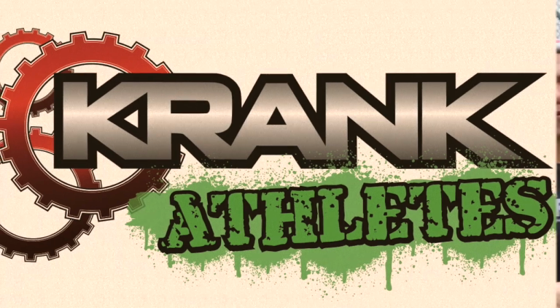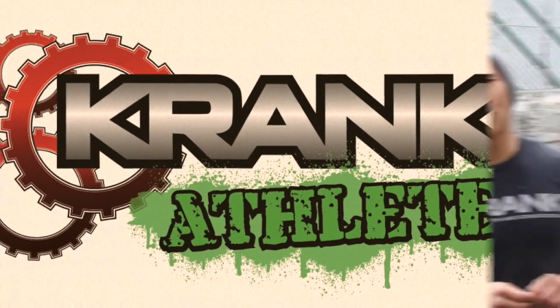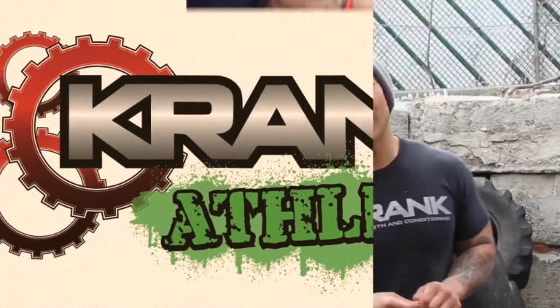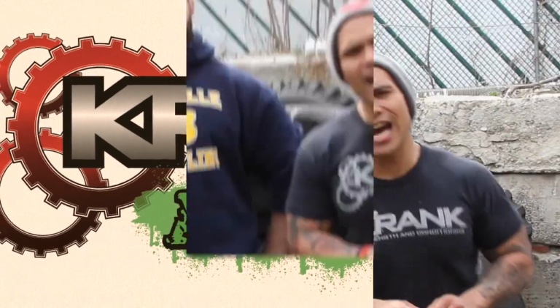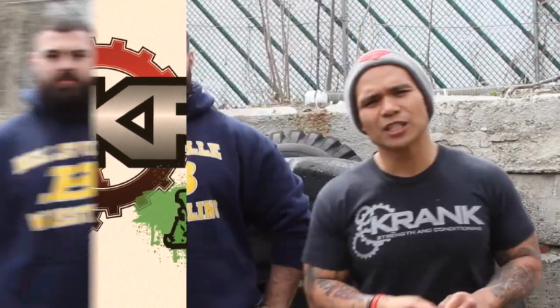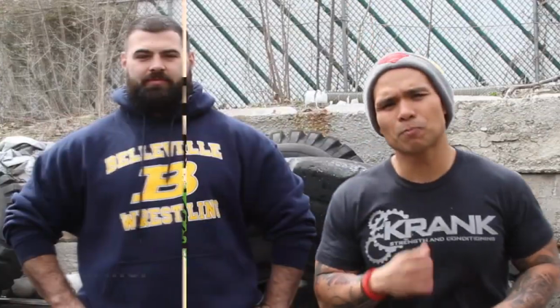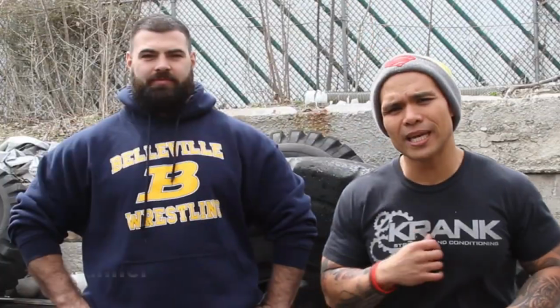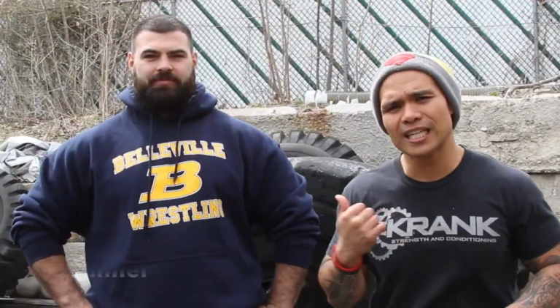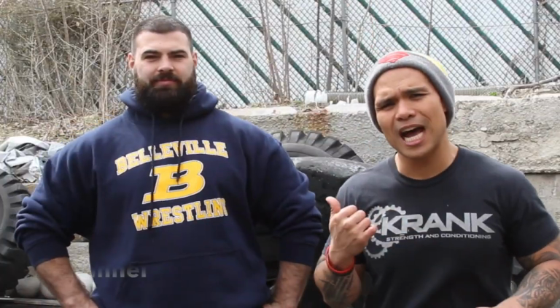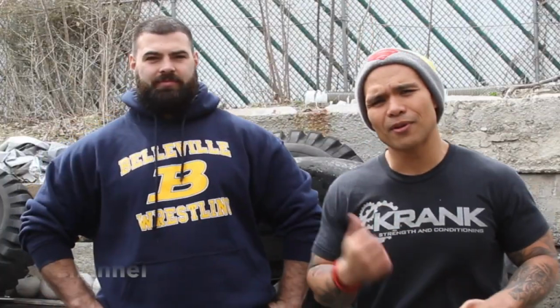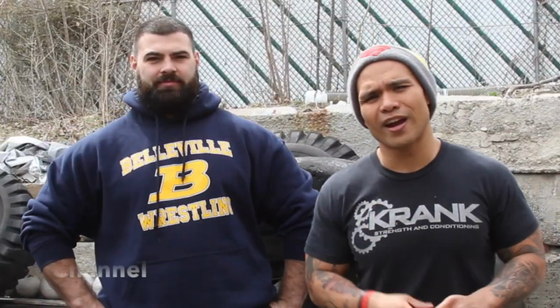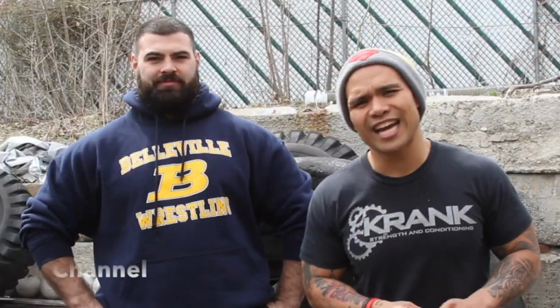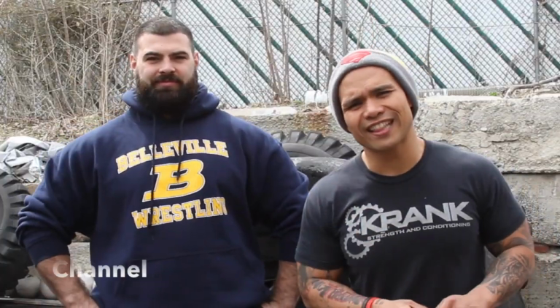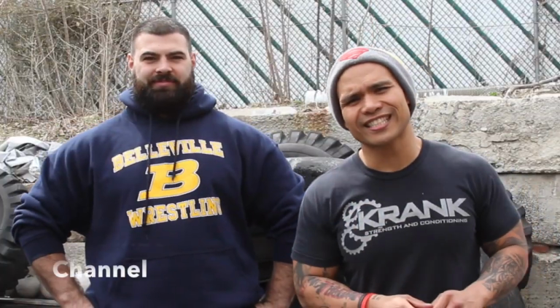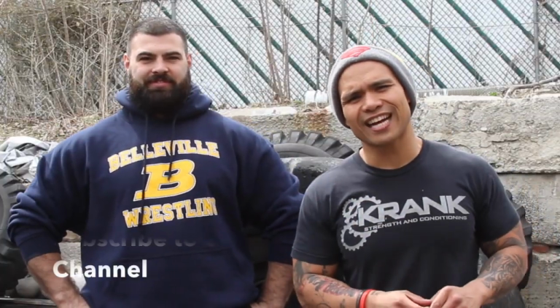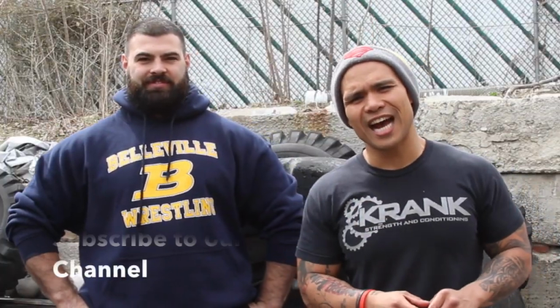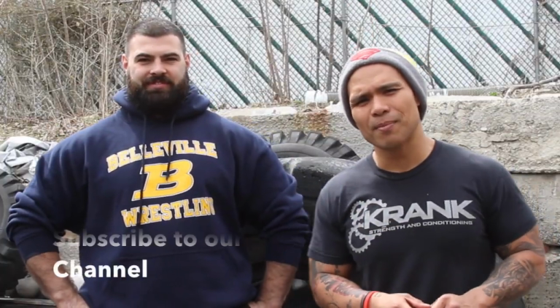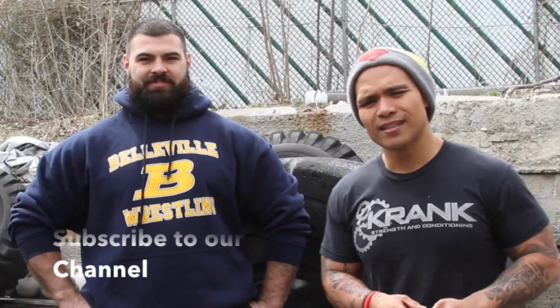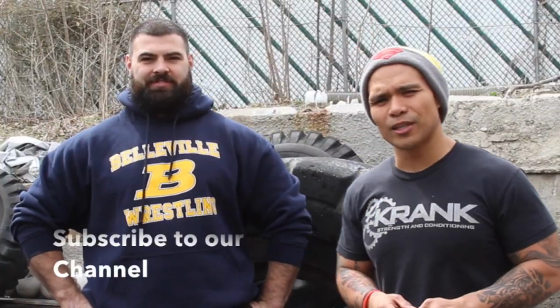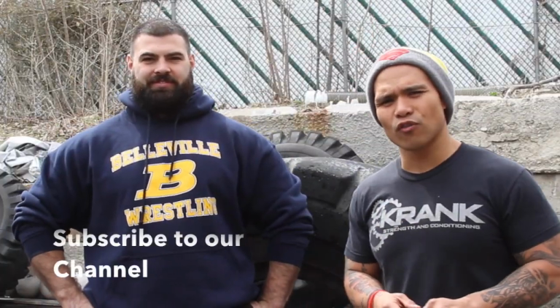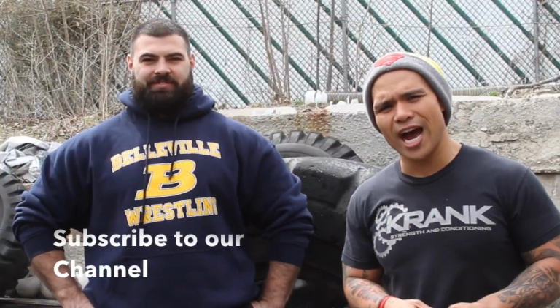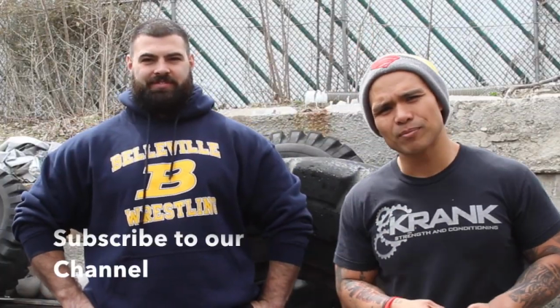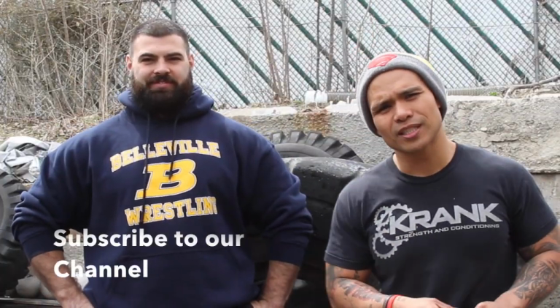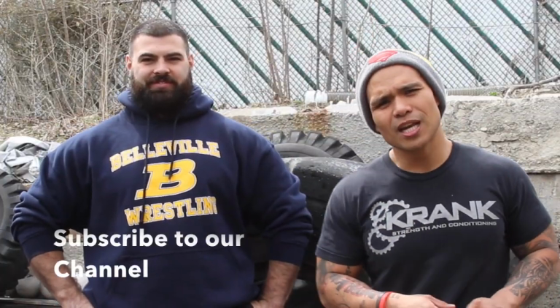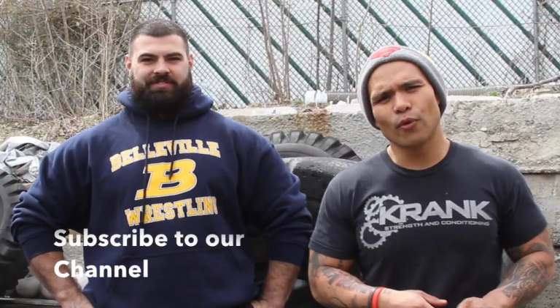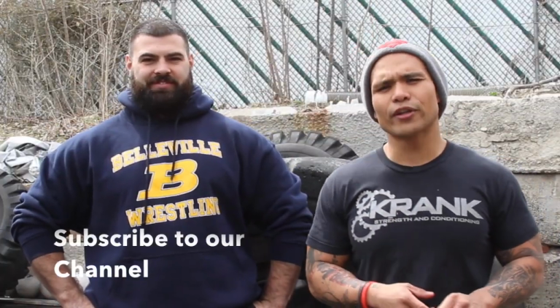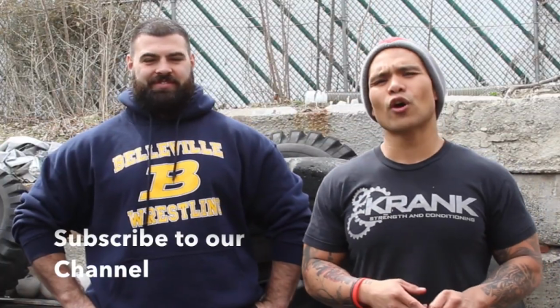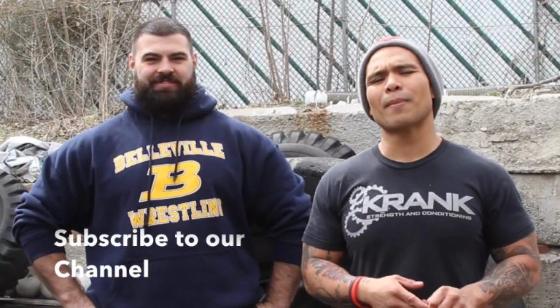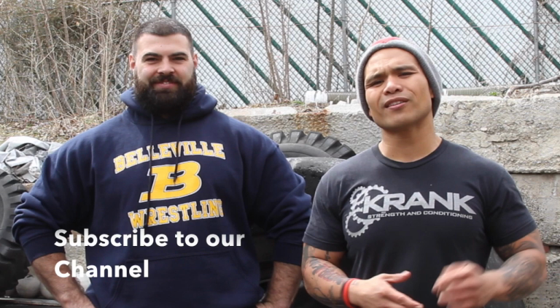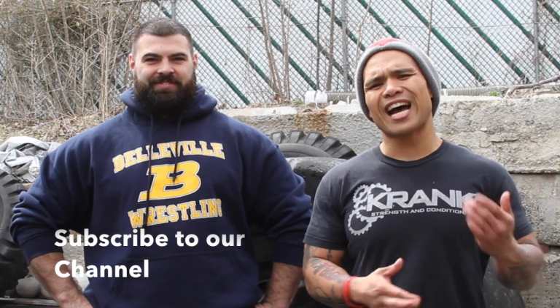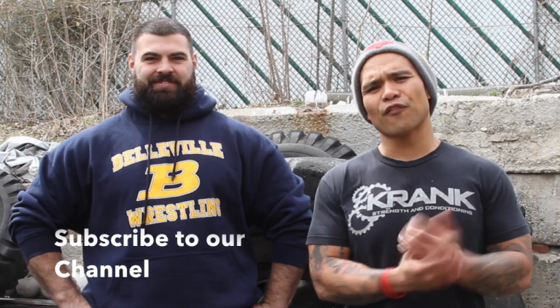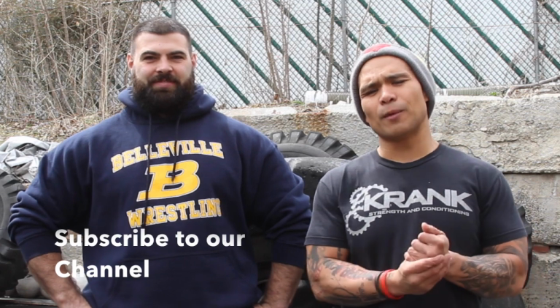What's up guys? It's Pete and Tom from Crankathletes.com. We're here to talk about tire flips.